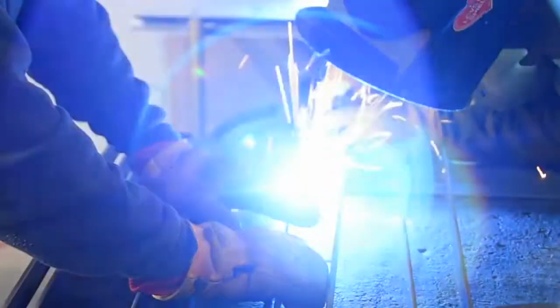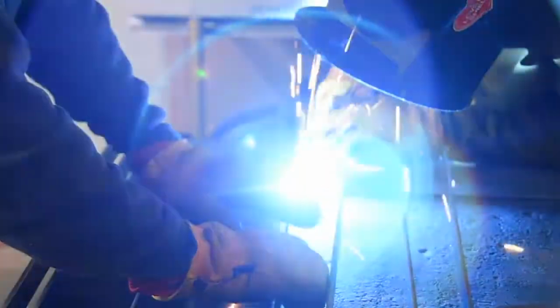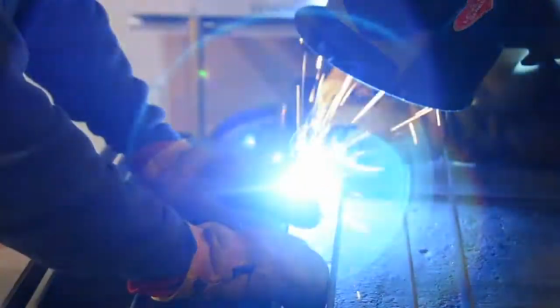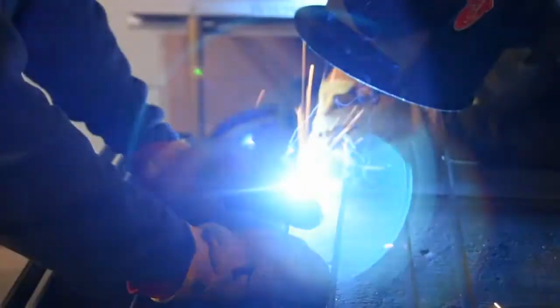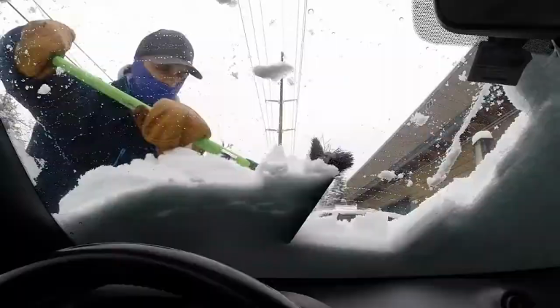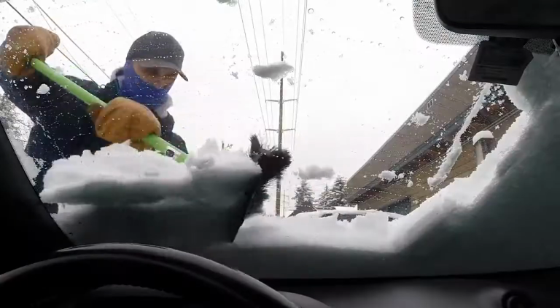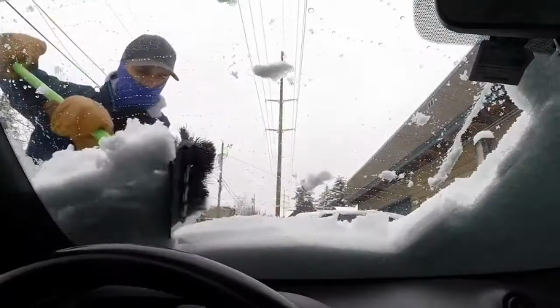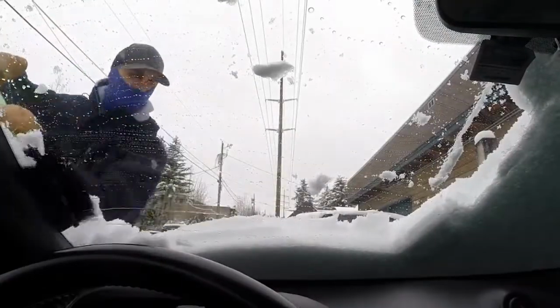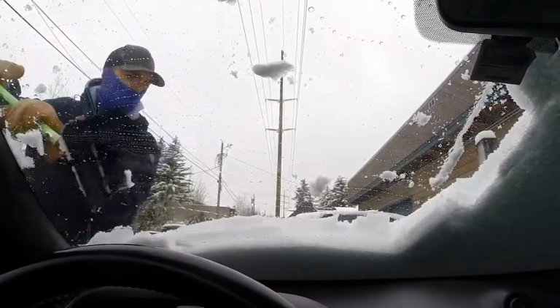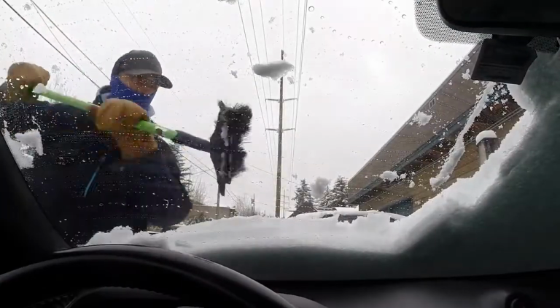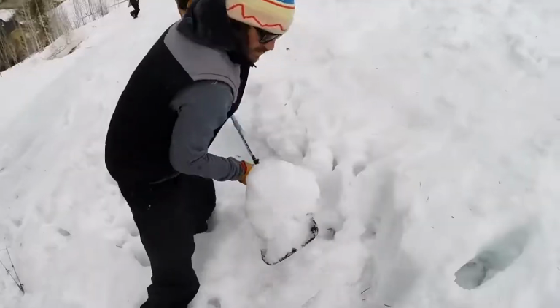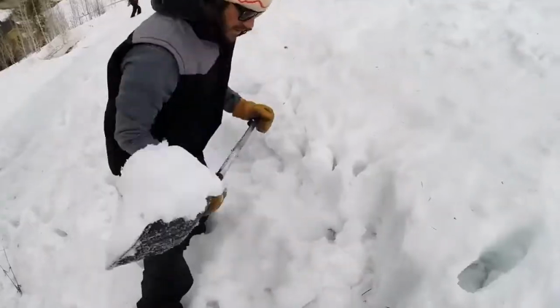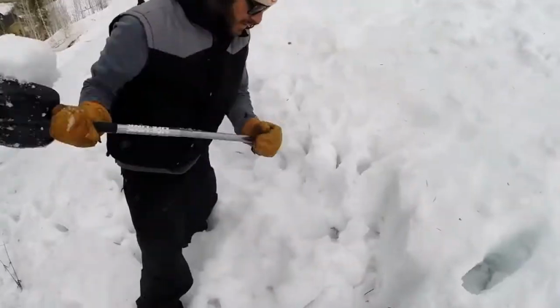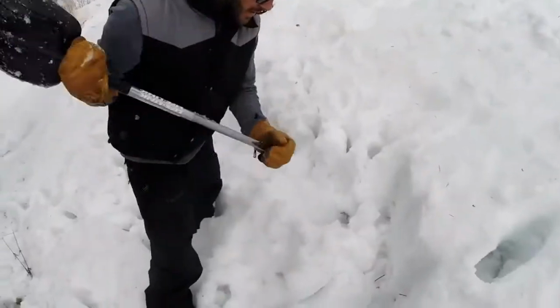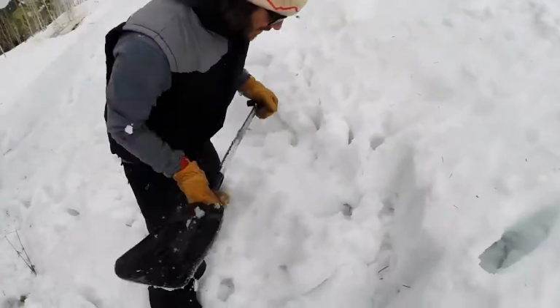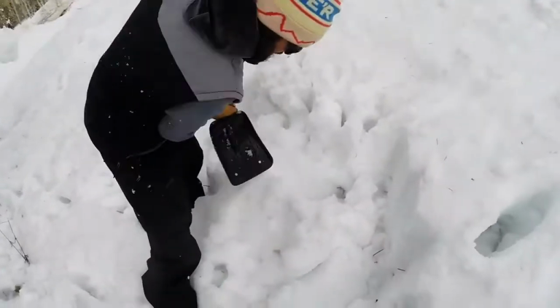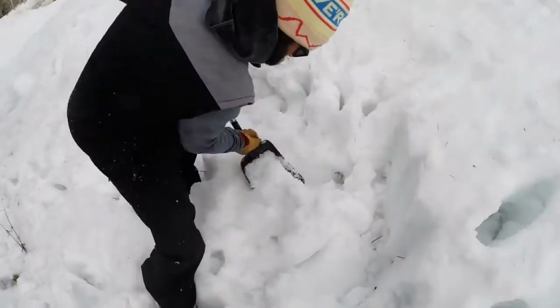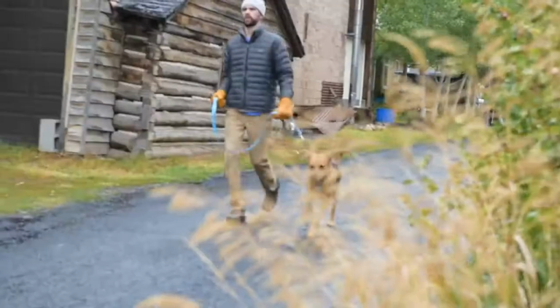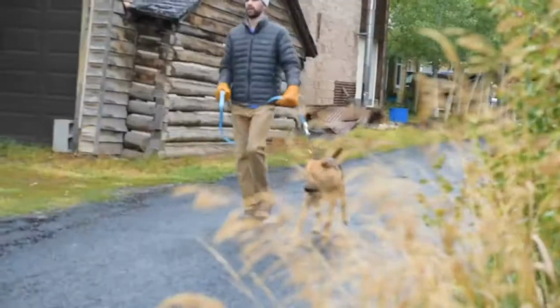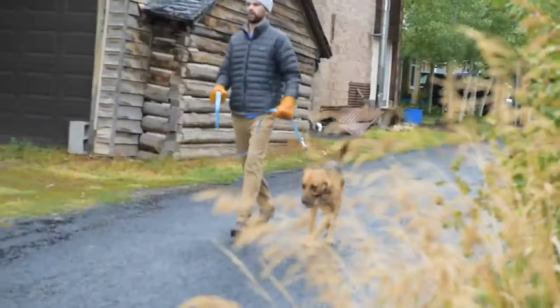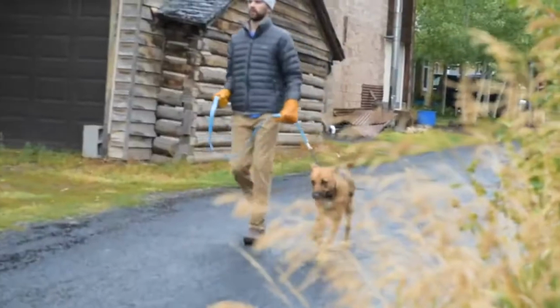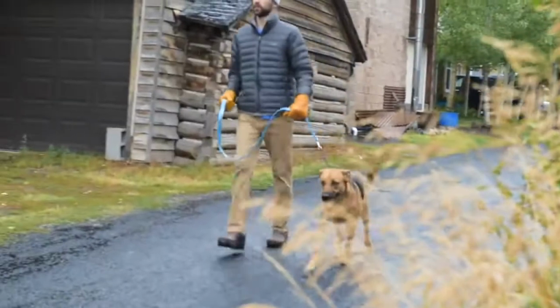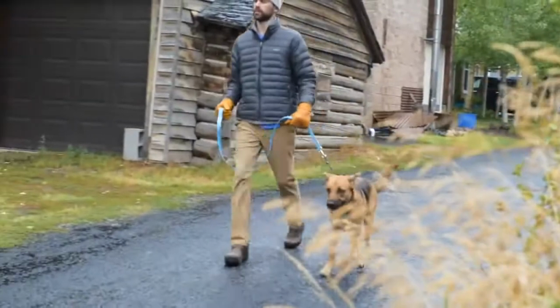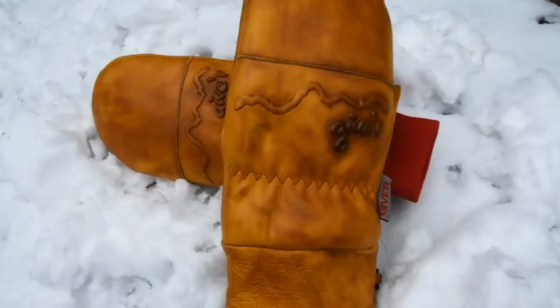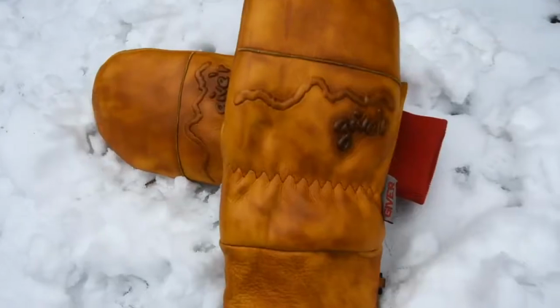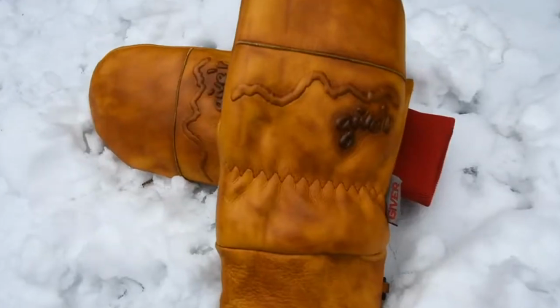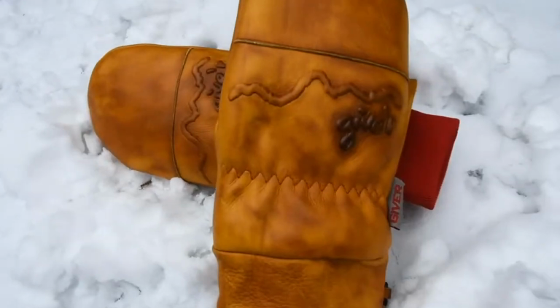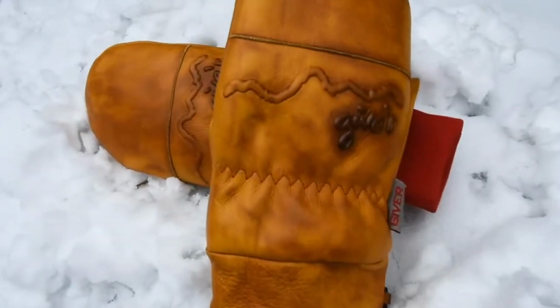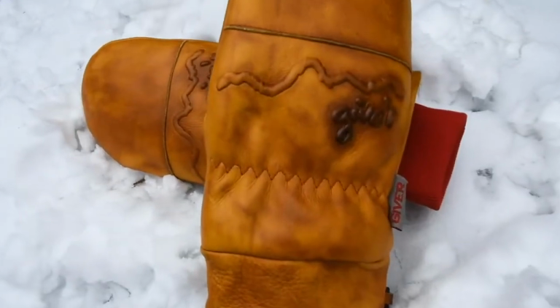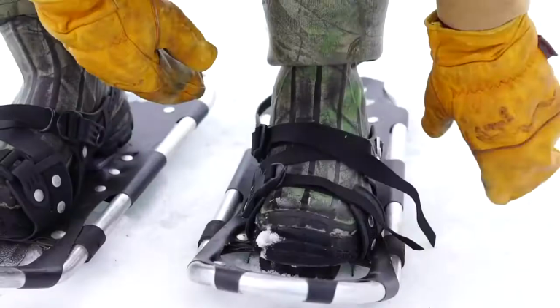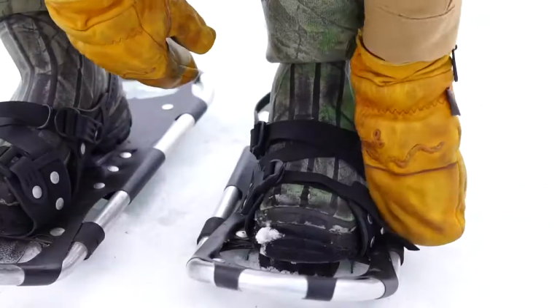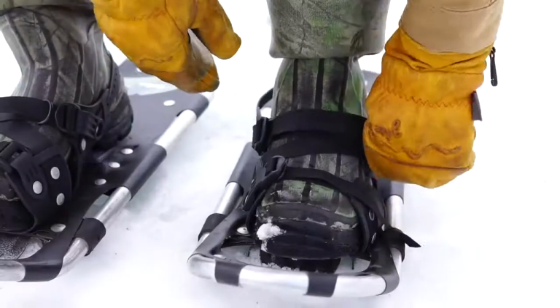Quality matters. Fit matters. Comfort matters. Your hands matter.